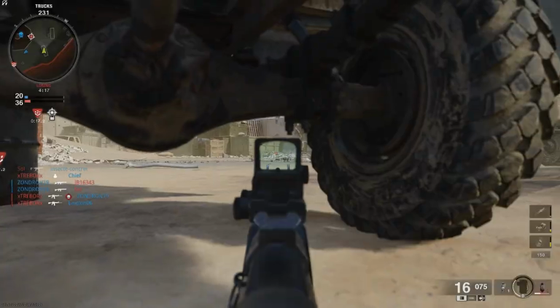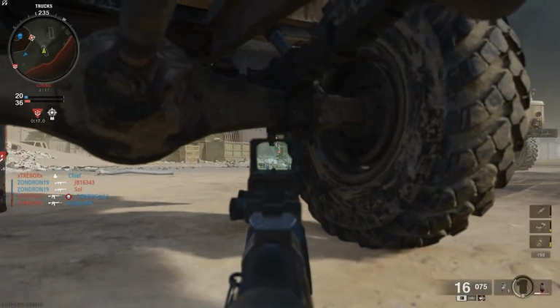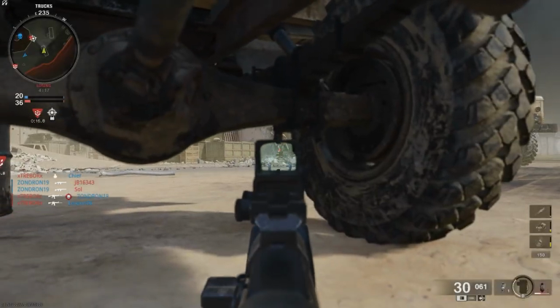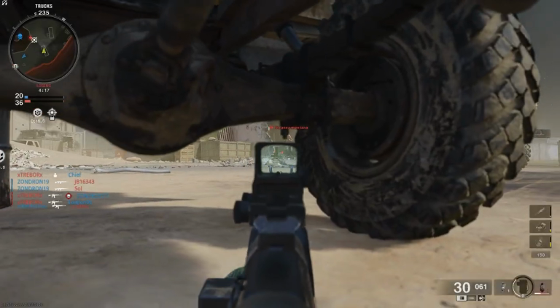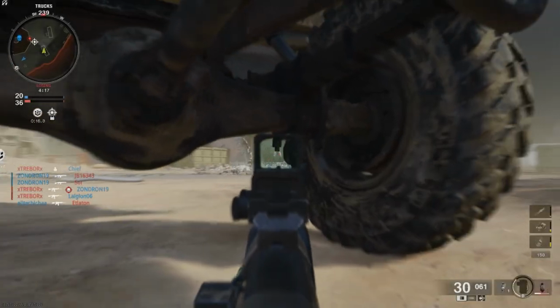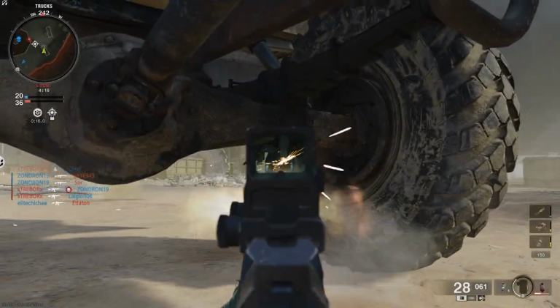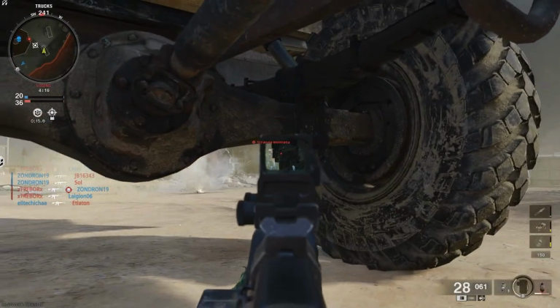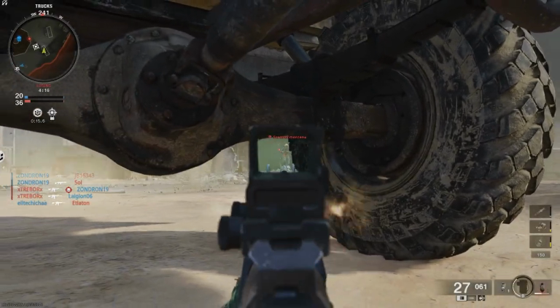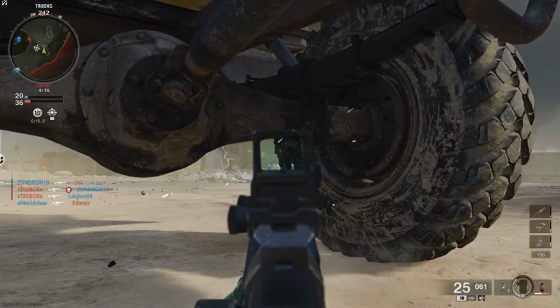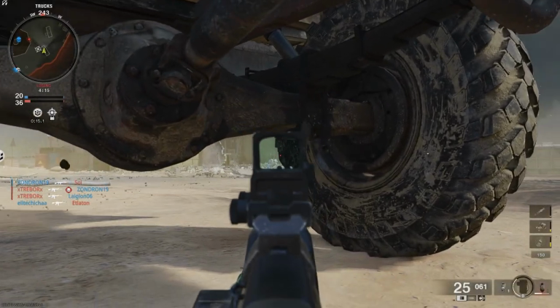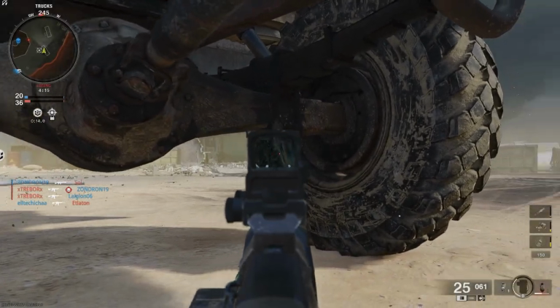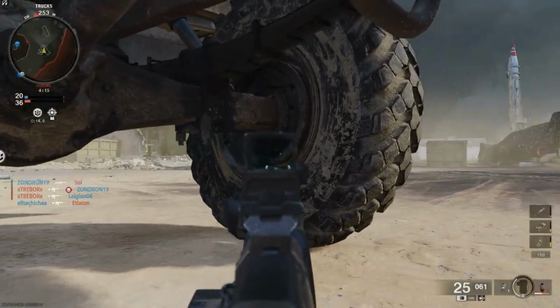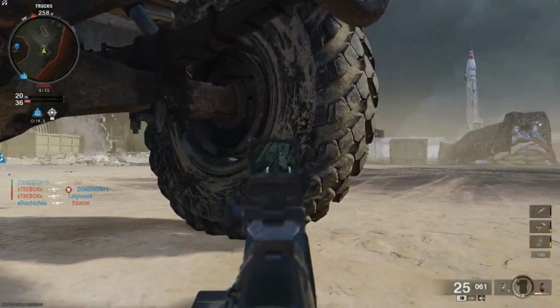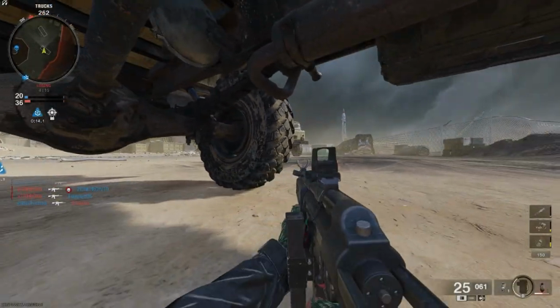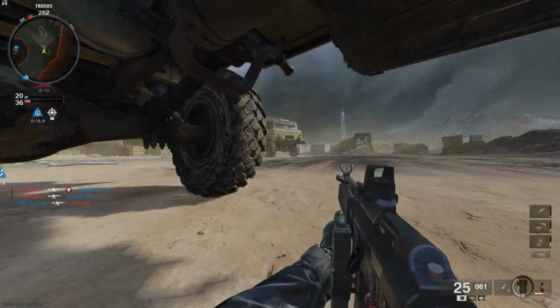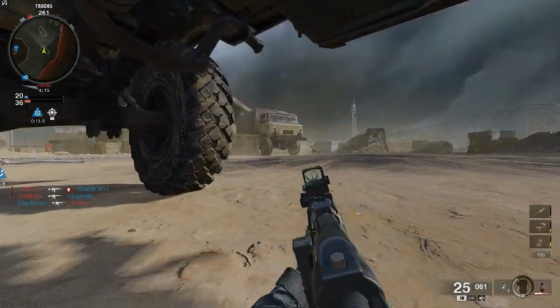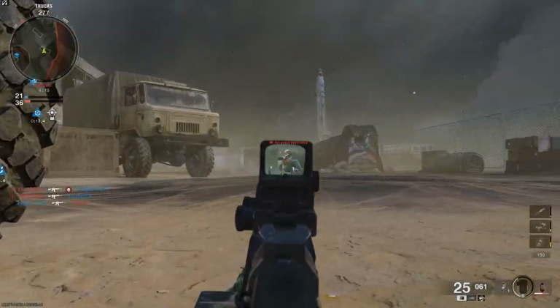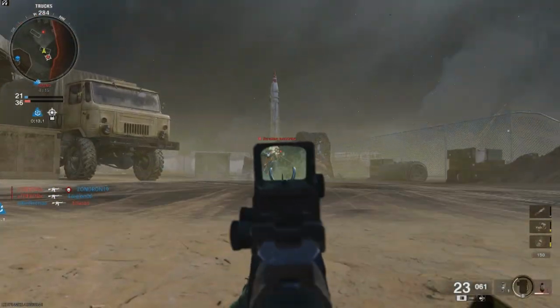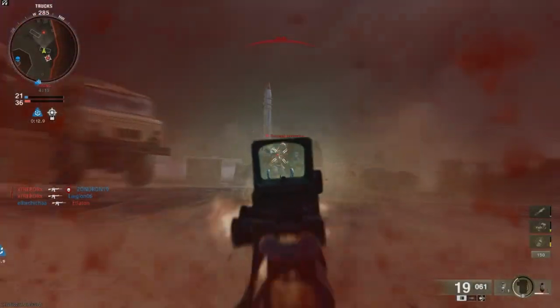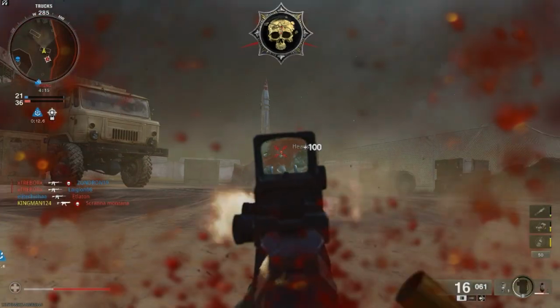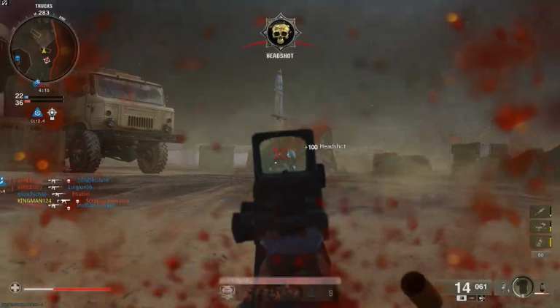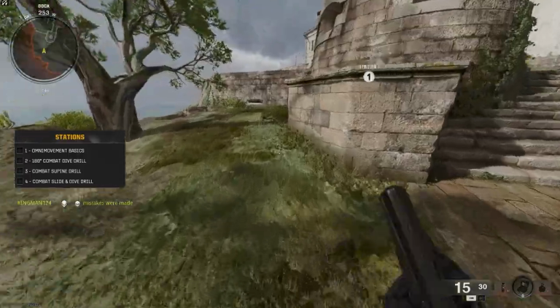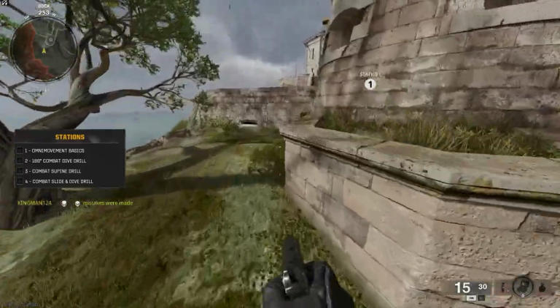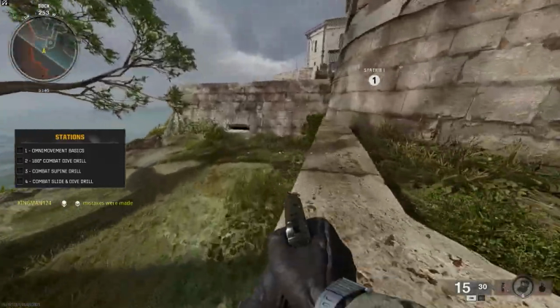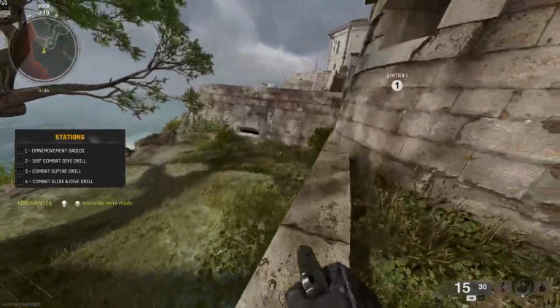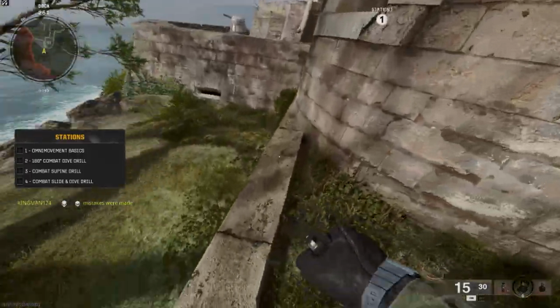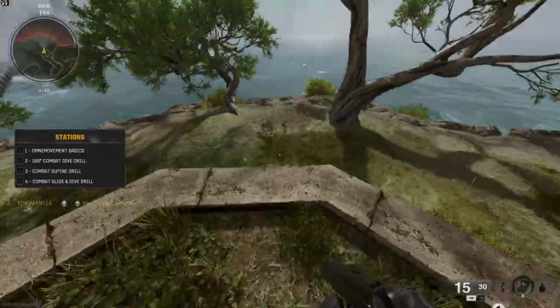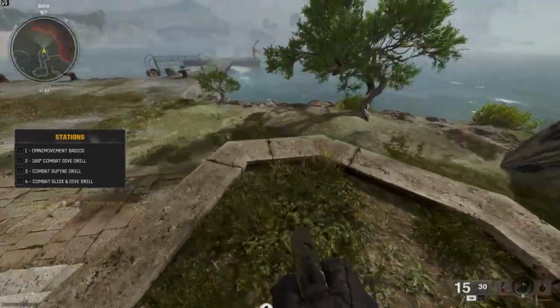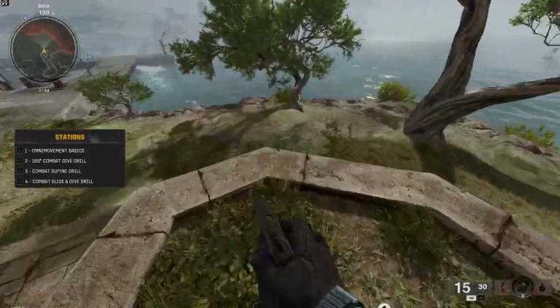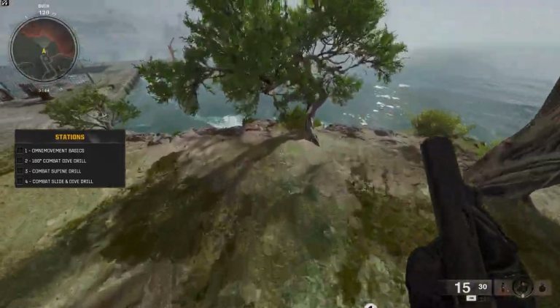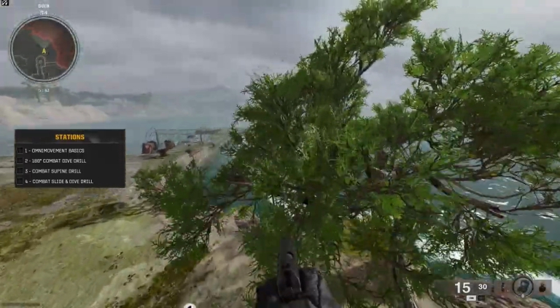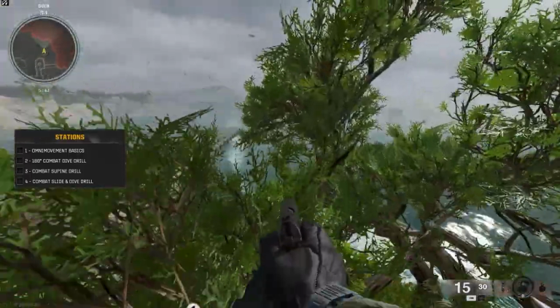The truck literally acts like a shield — this guy tried killing me while I was under here. Here's a really cool tree spot on the training map: if you just run and jump, you can get on top of this tree.